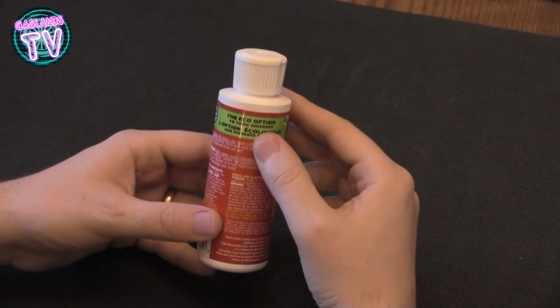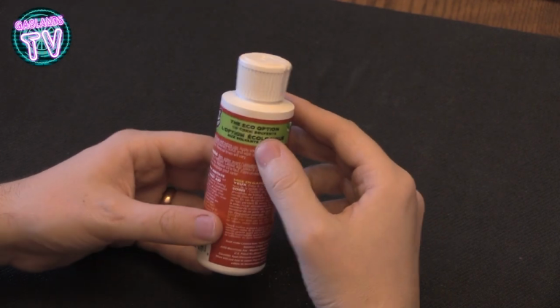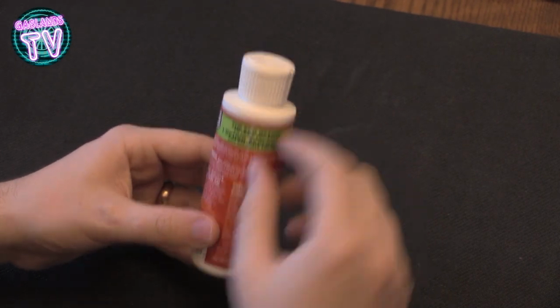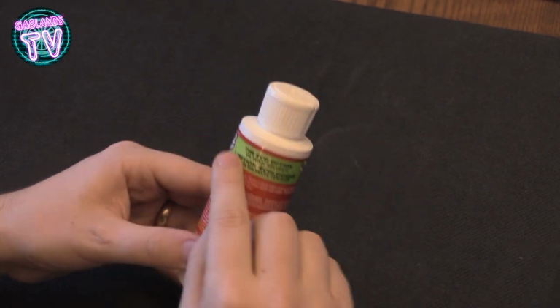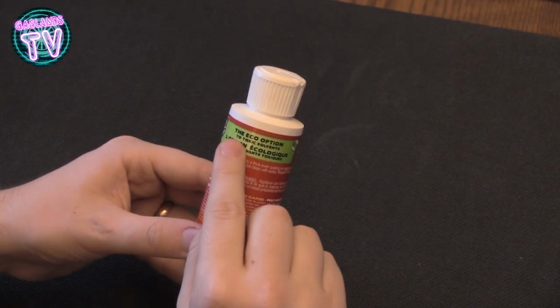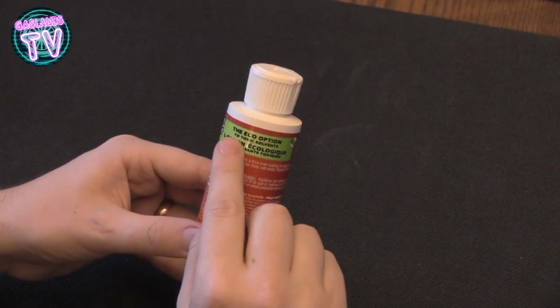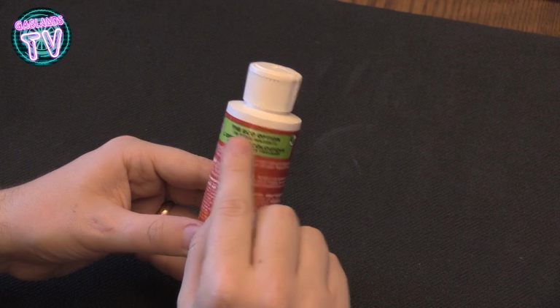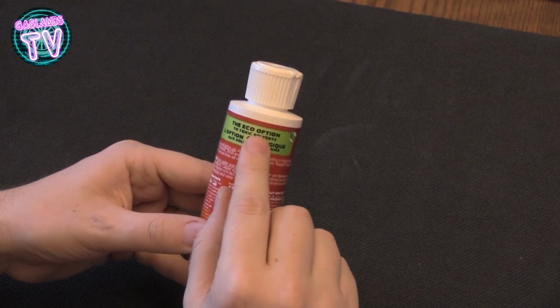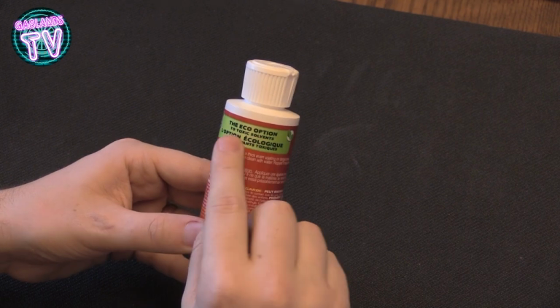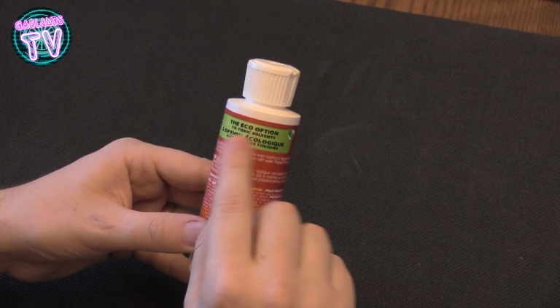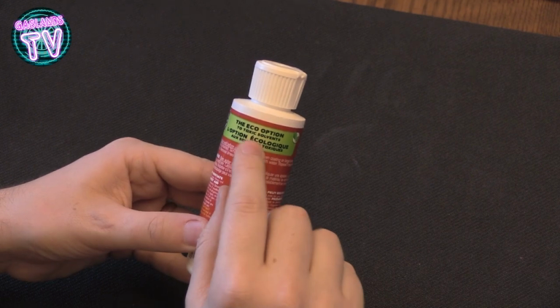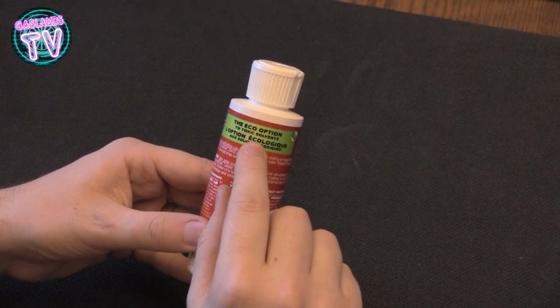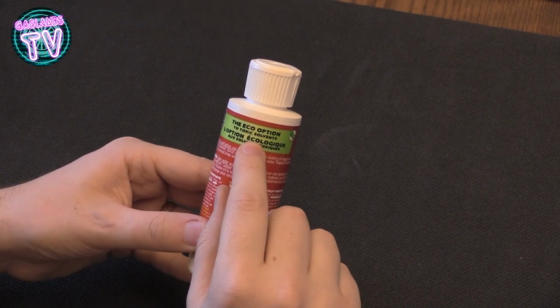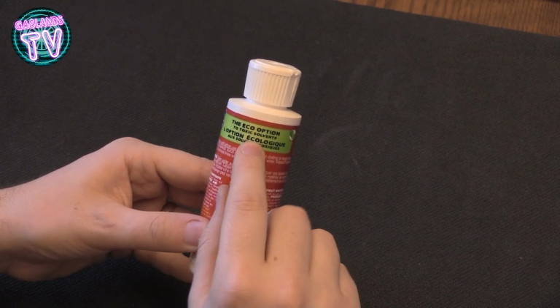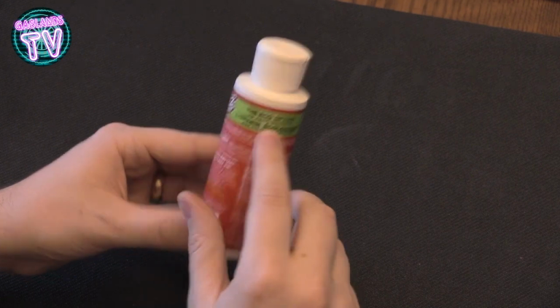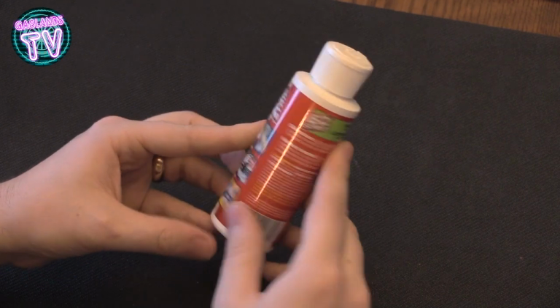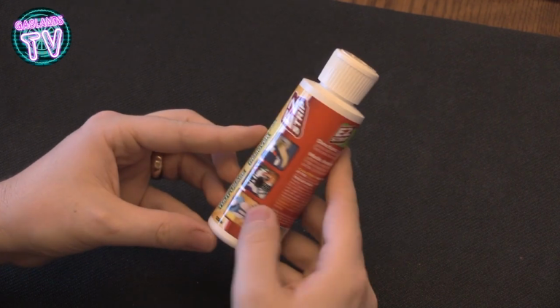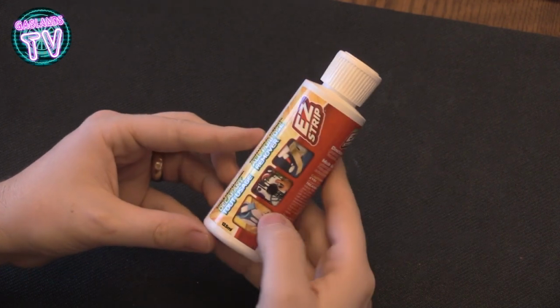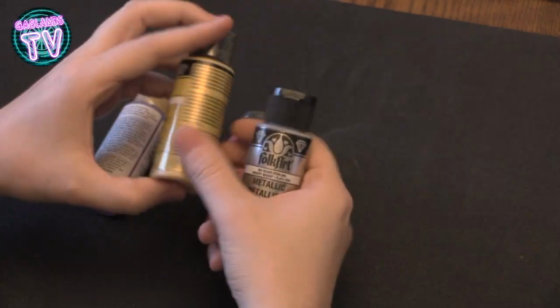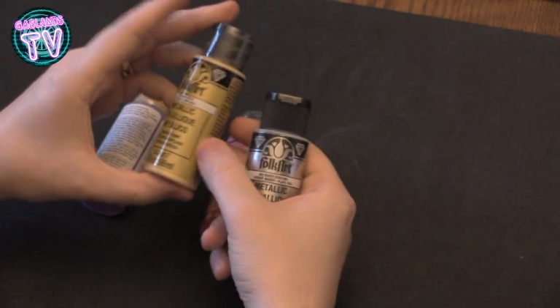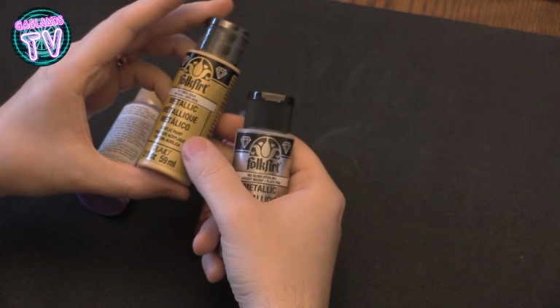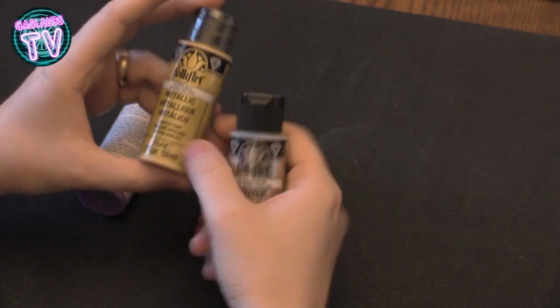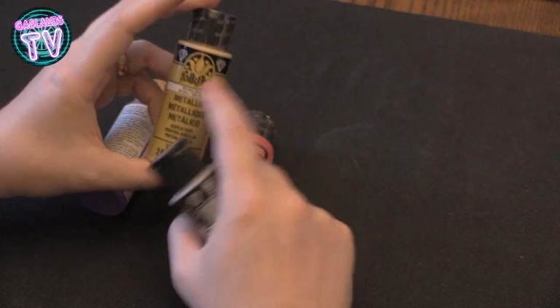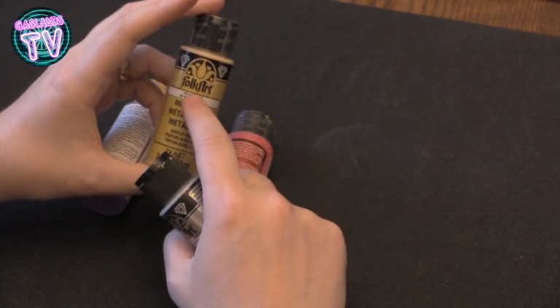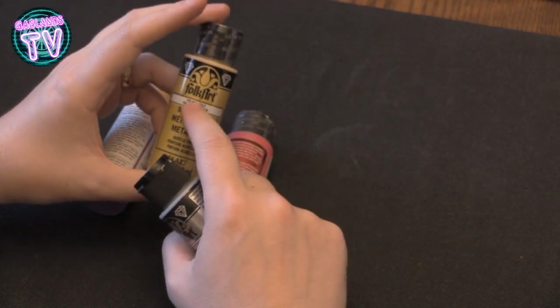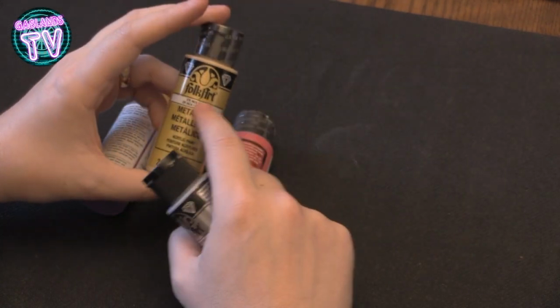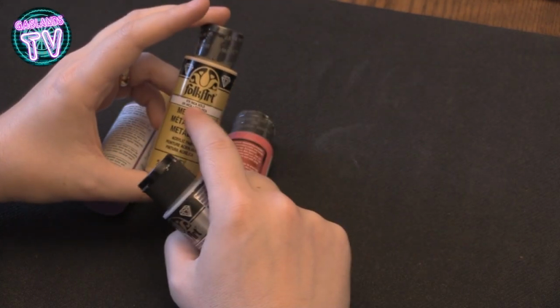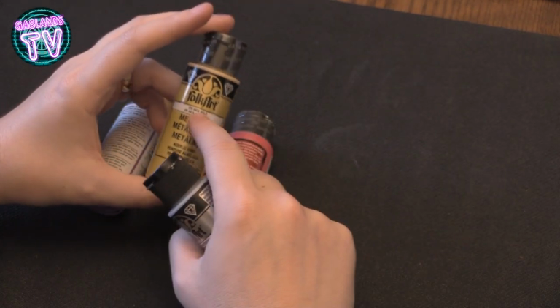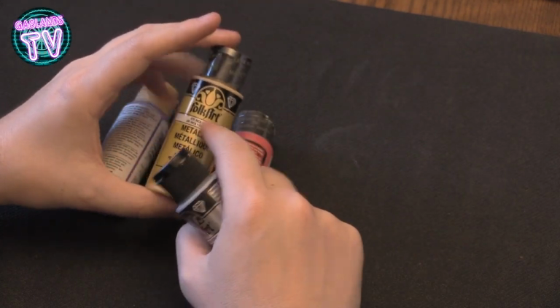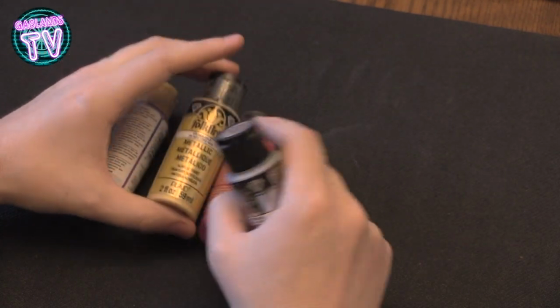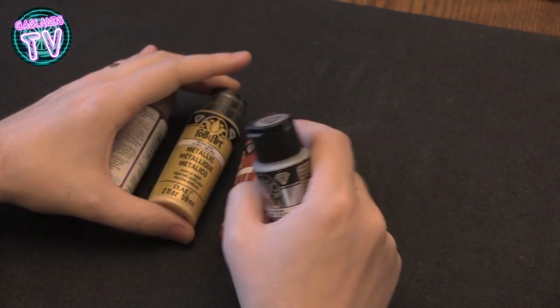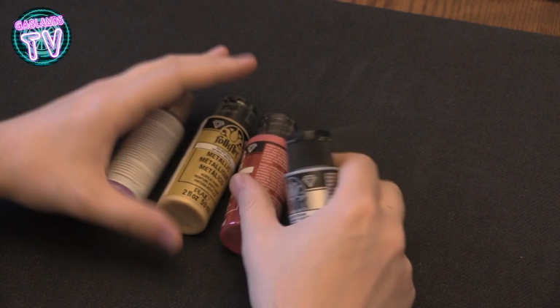I bought this Easy Strip paint remover. So if you buy a Hot Wheel that has something on it that you don't like, you could easily remove it with this and a Q-tip — the eco option, obviously.